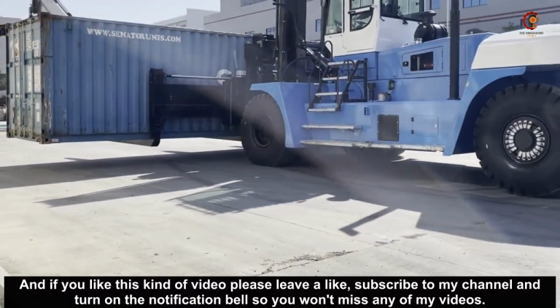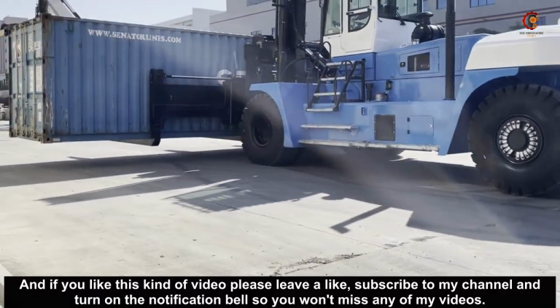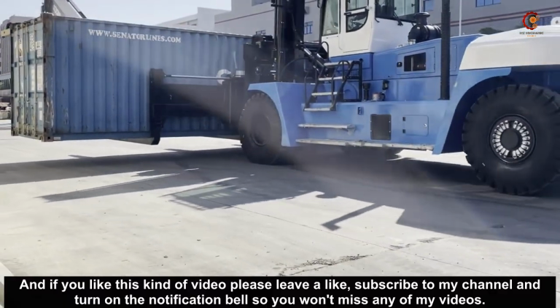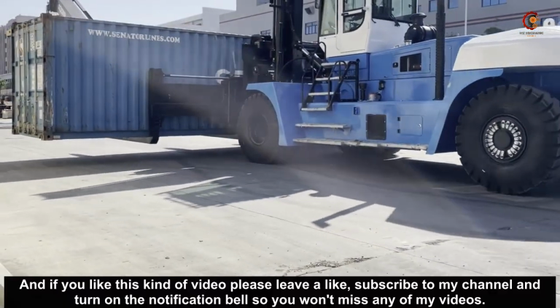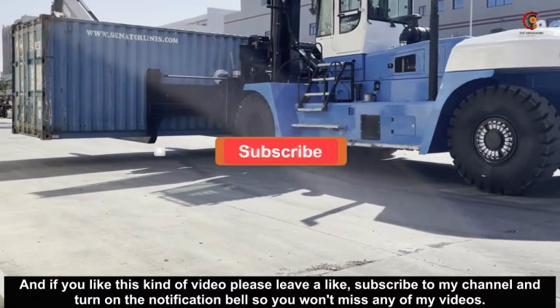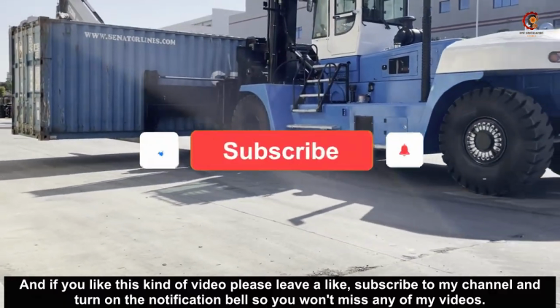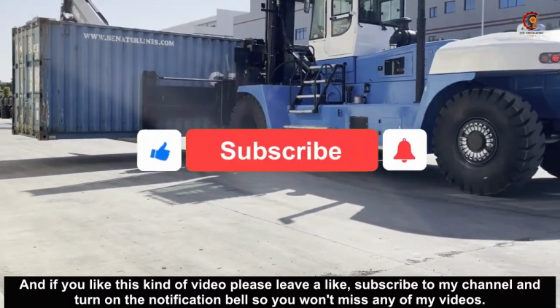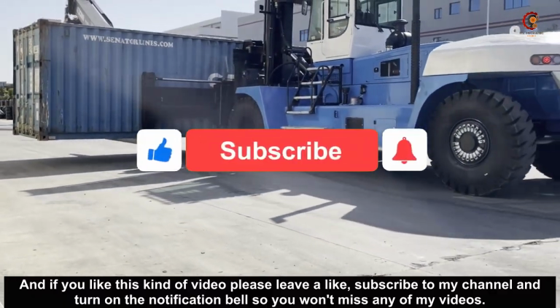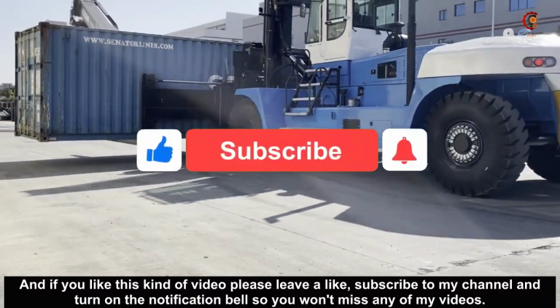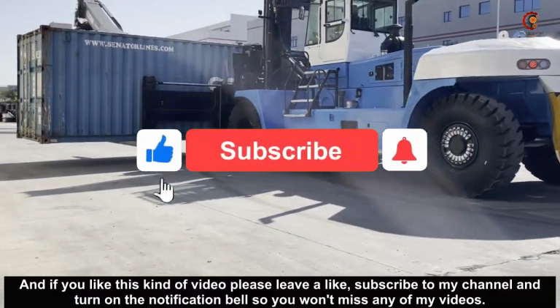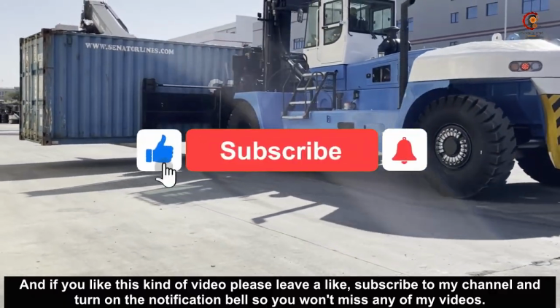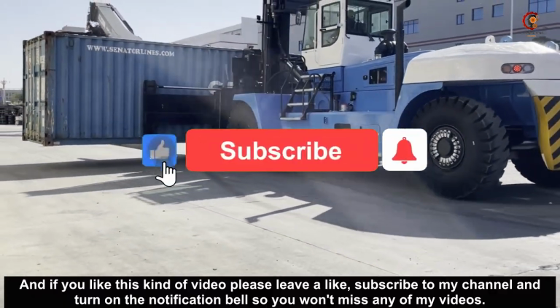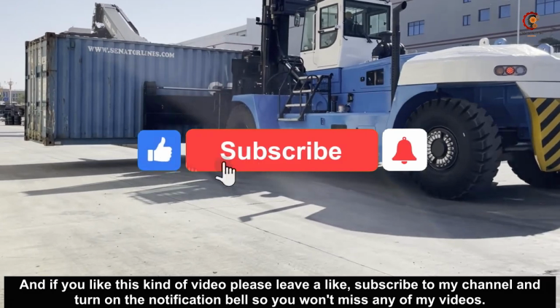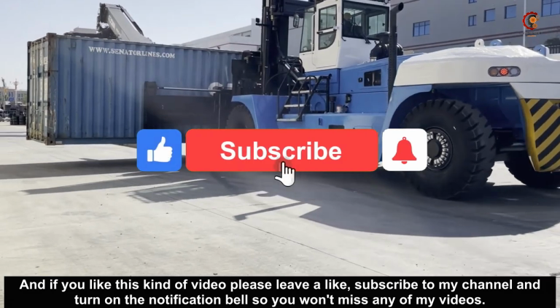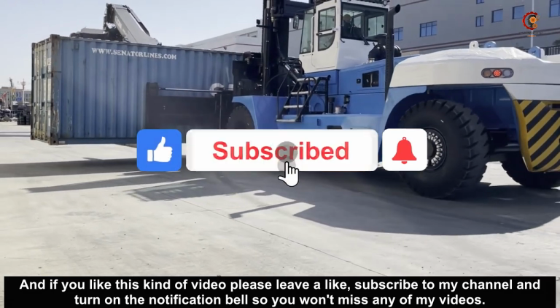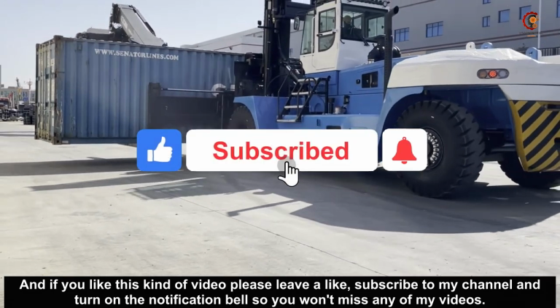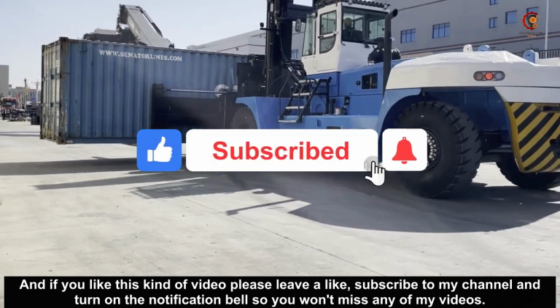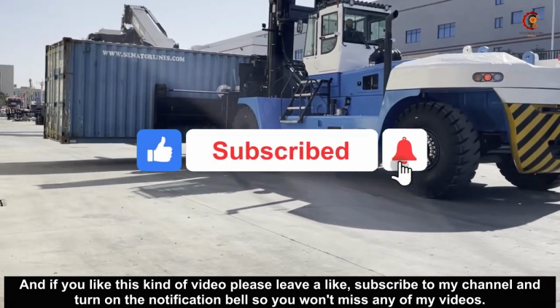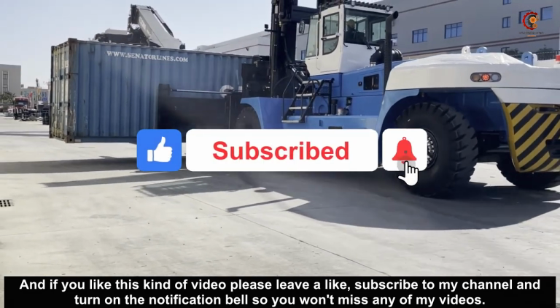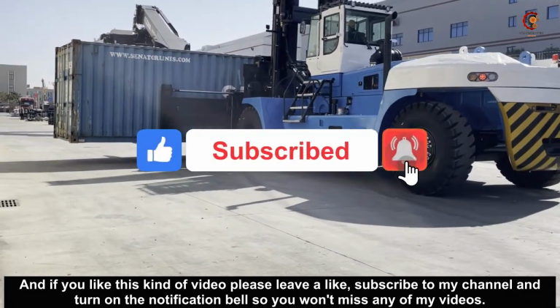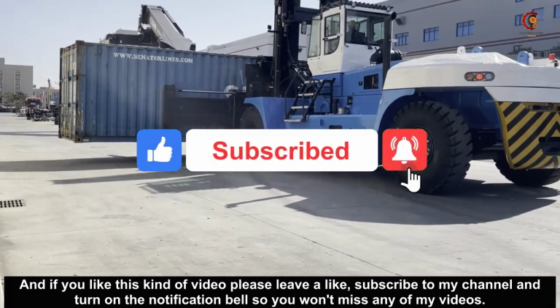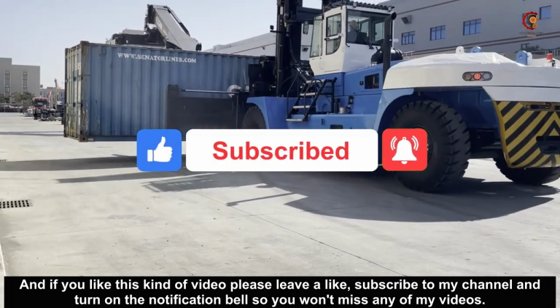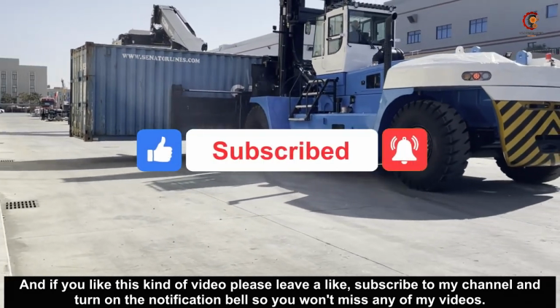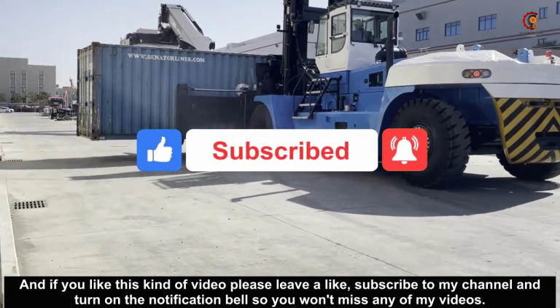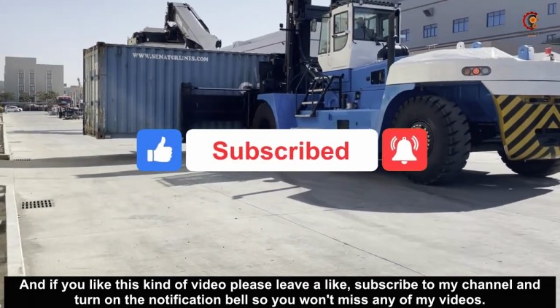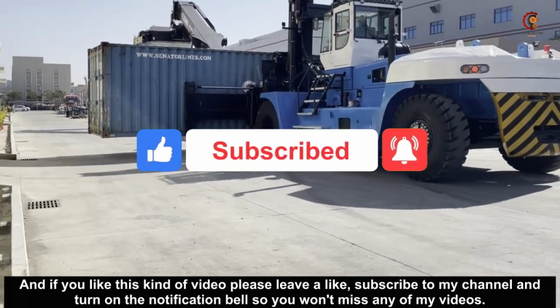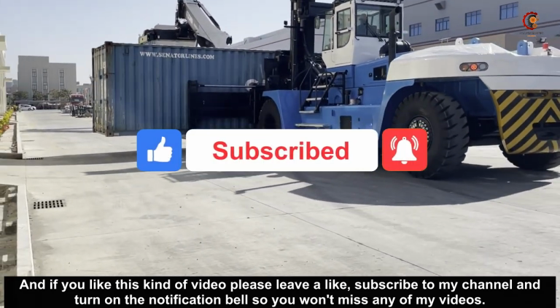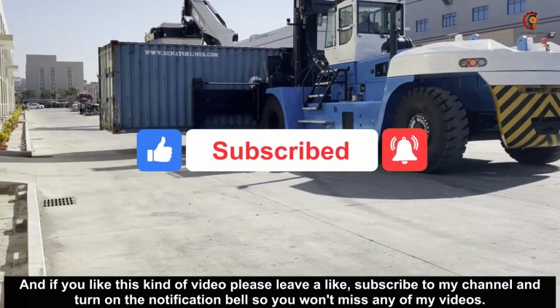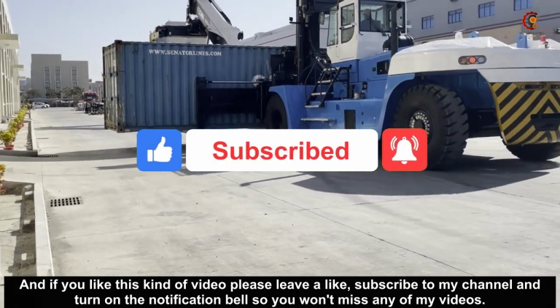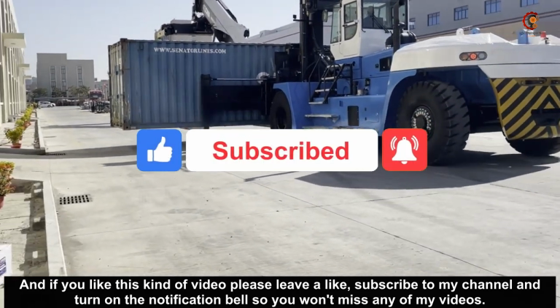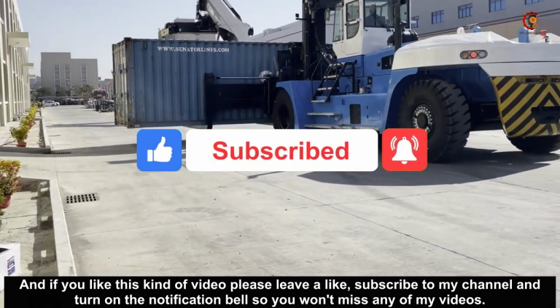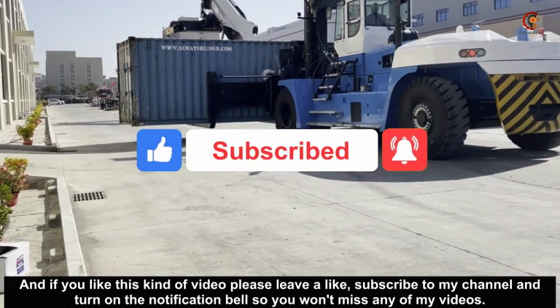If you like this kind of video, please leave a like, subscribe to my channel and turn on the notification bell so you won't miss any of my videos.